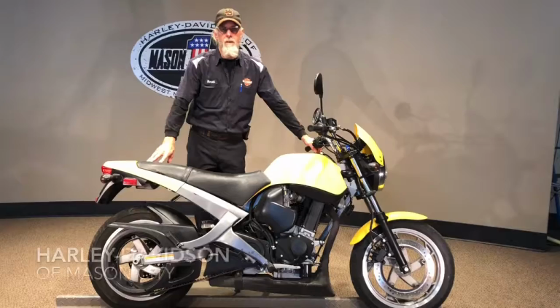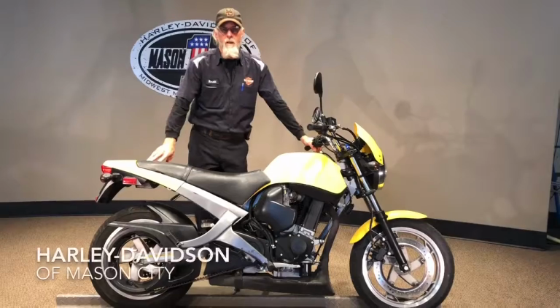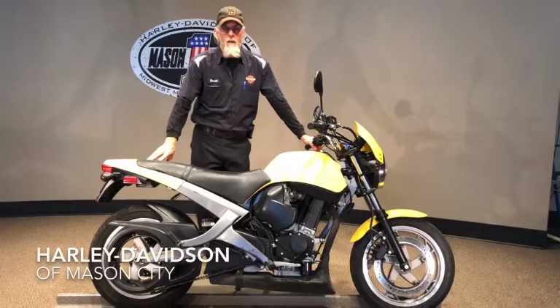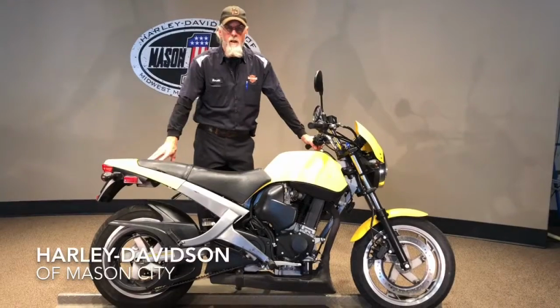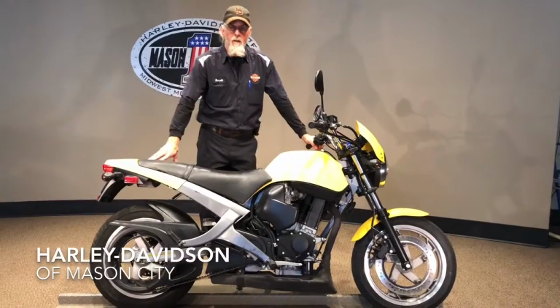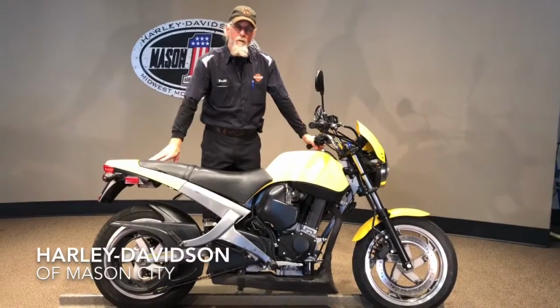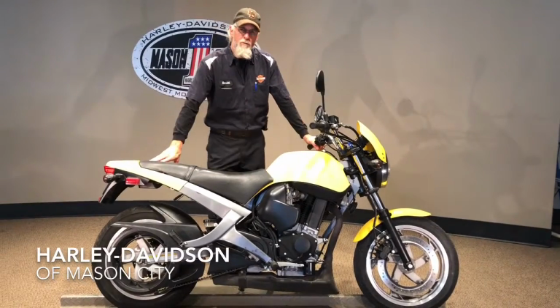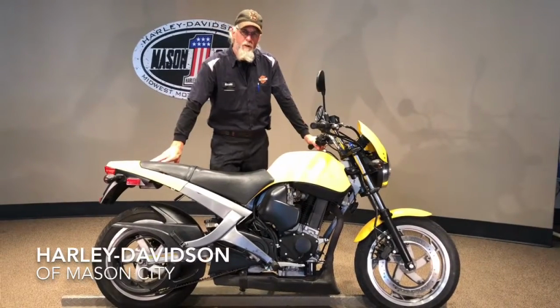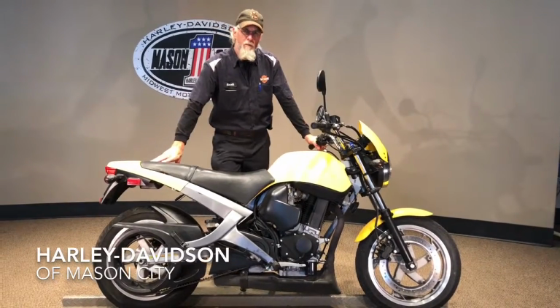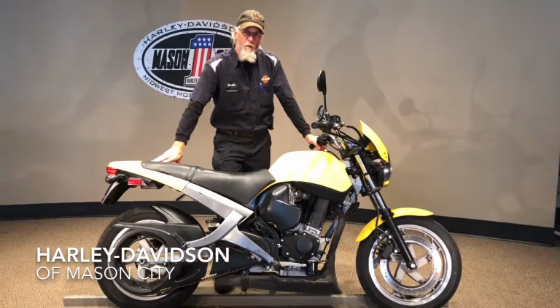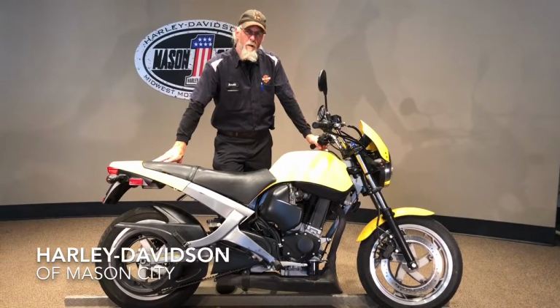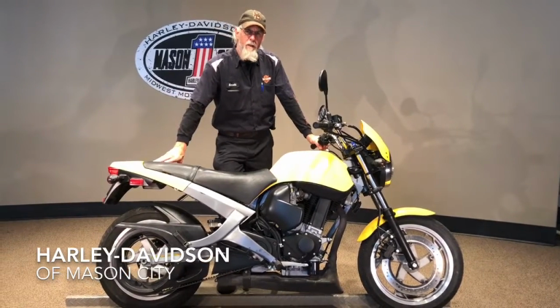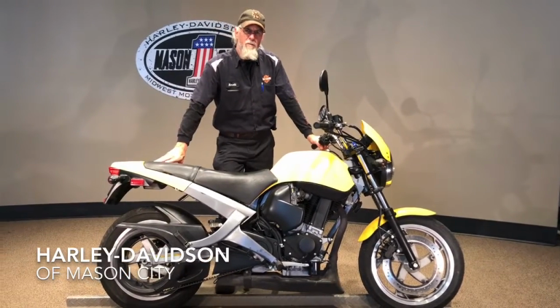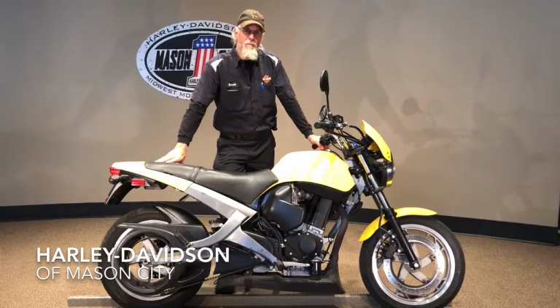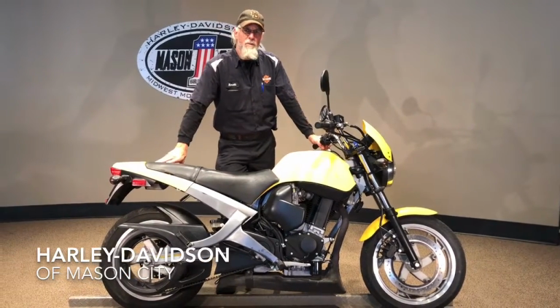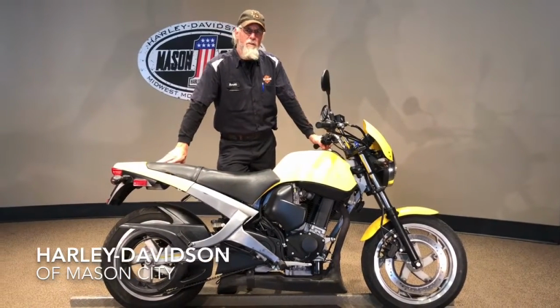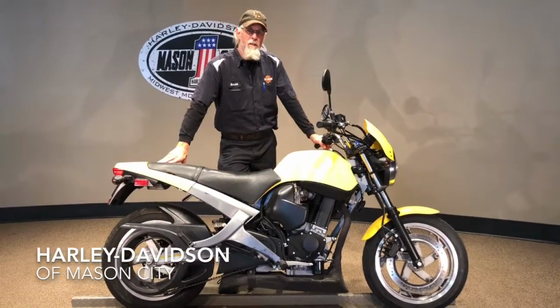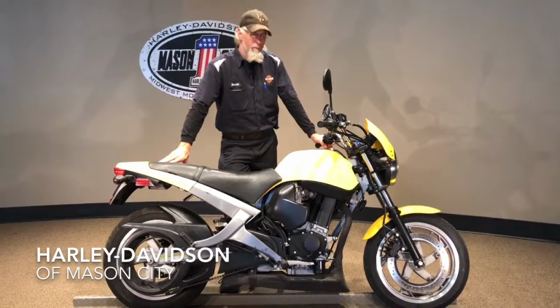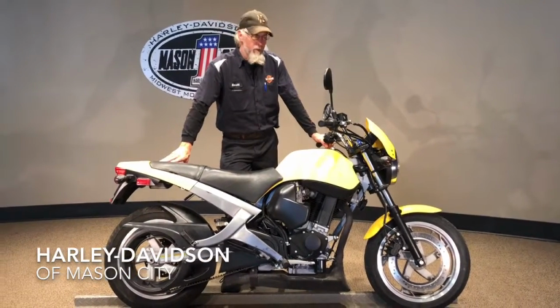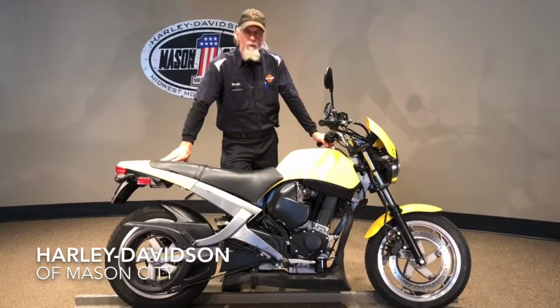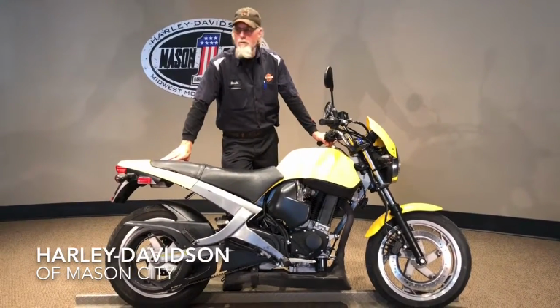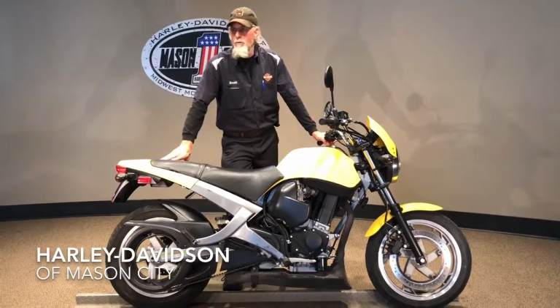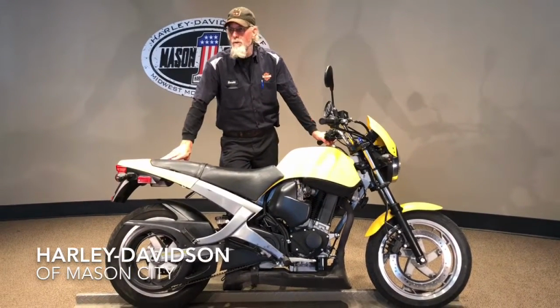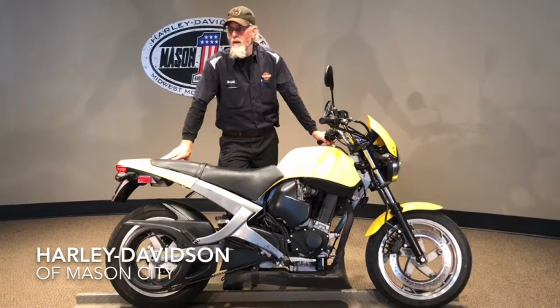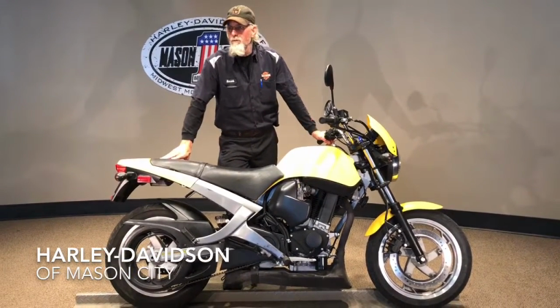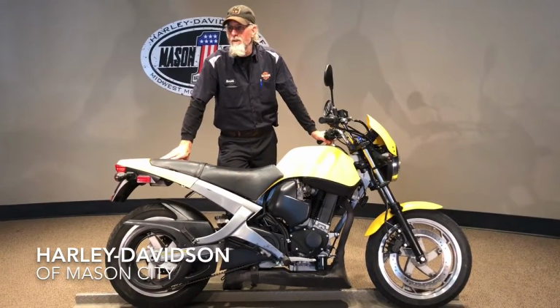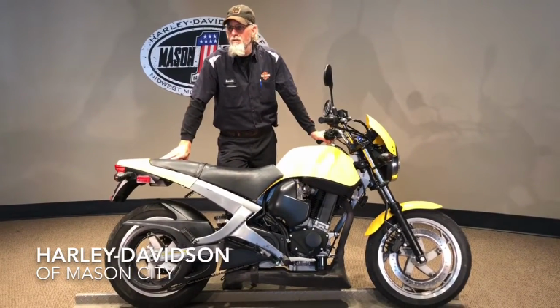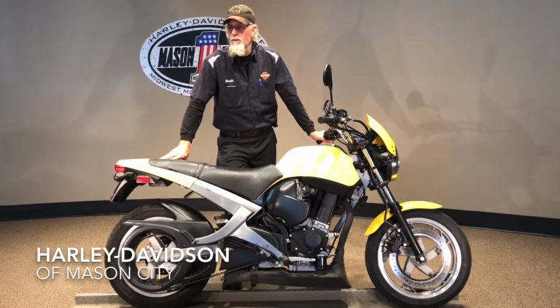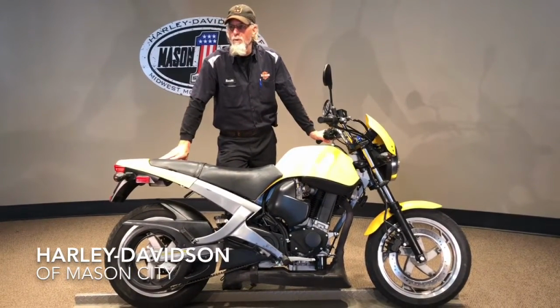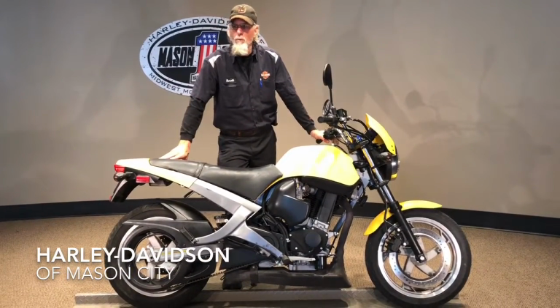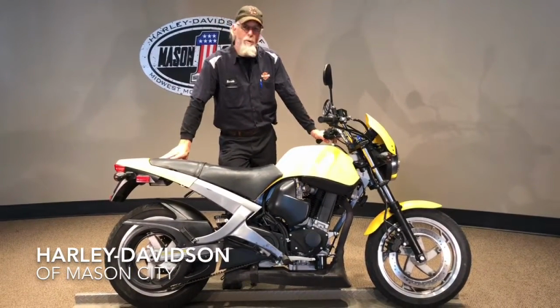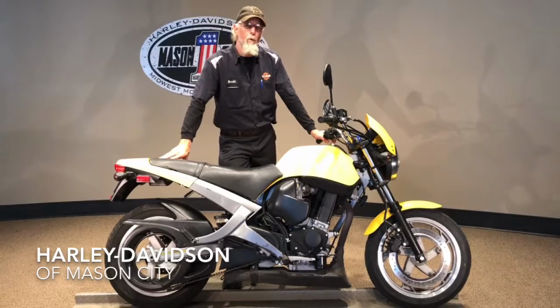Hi, Harold Sherratt, Harley-Davidson Mason City here, bringing you this 2002 Buell.